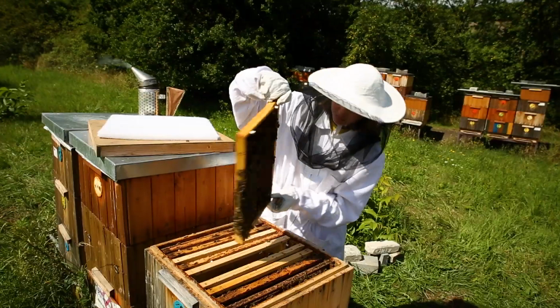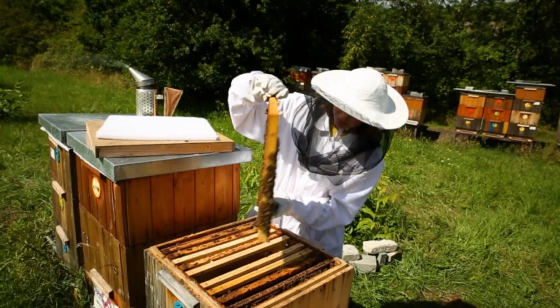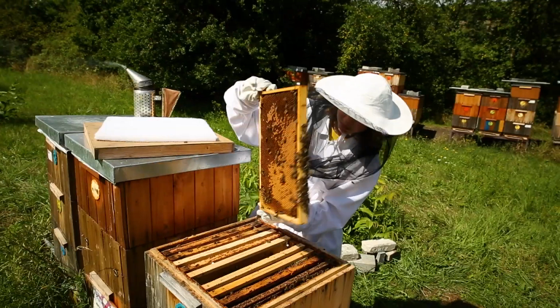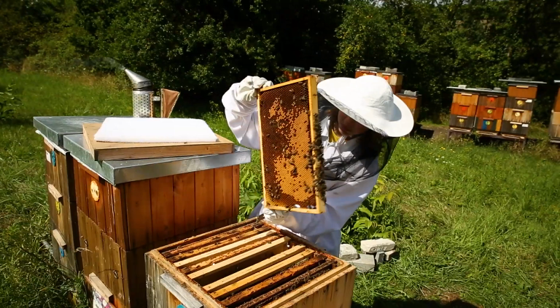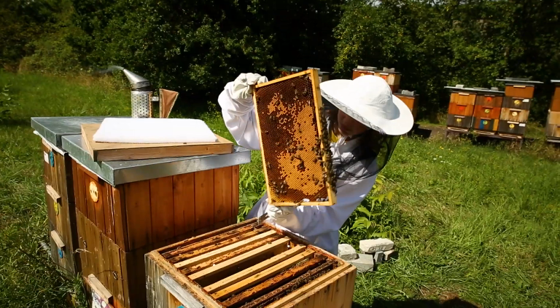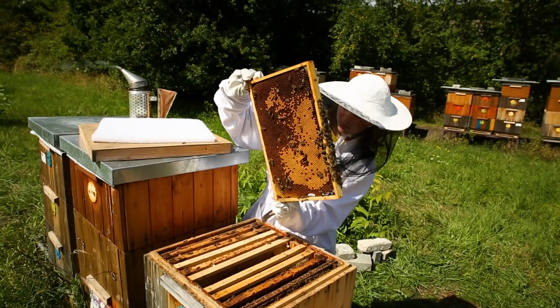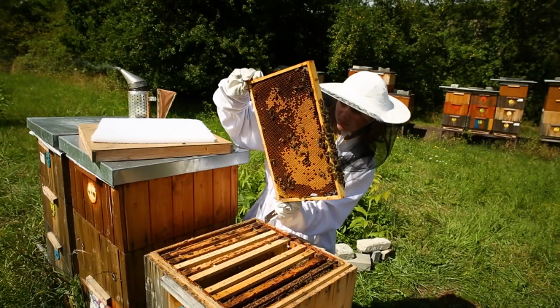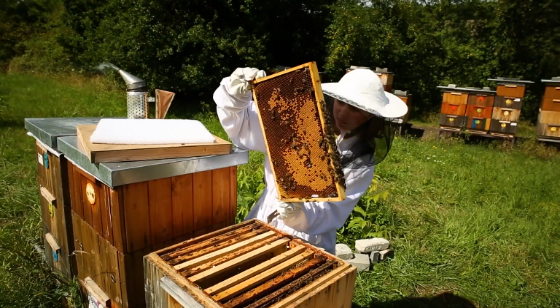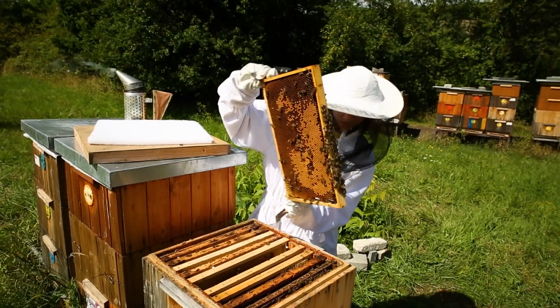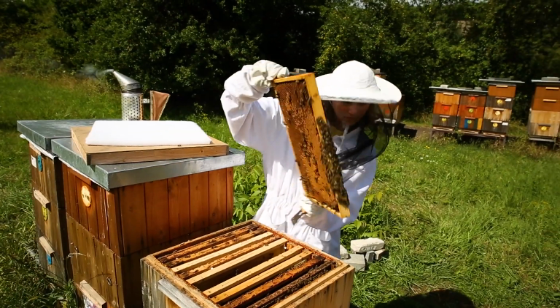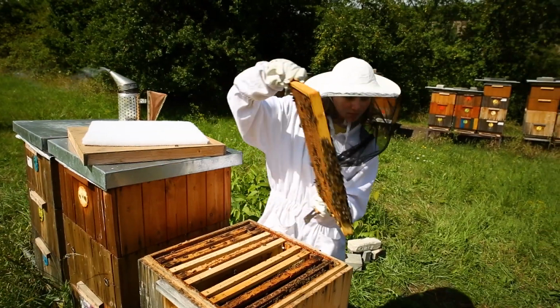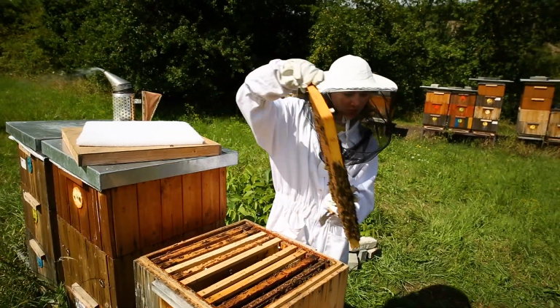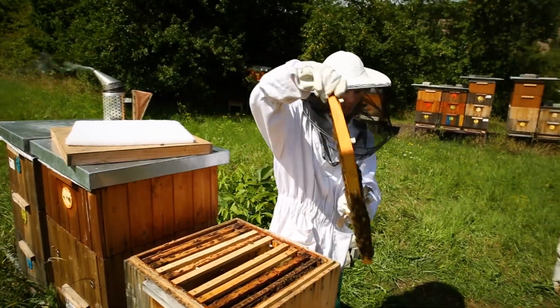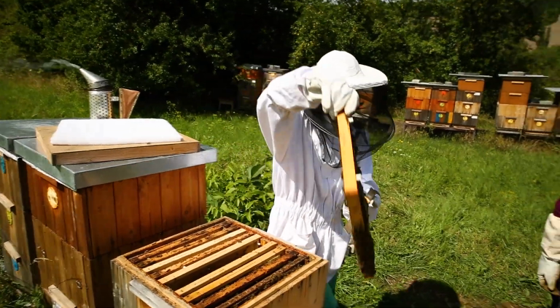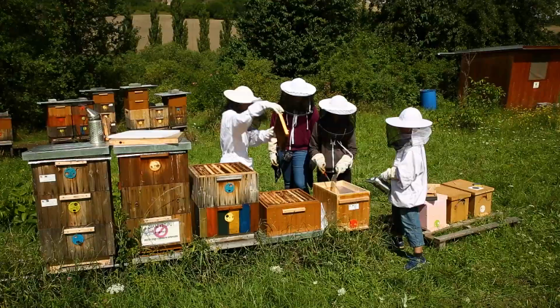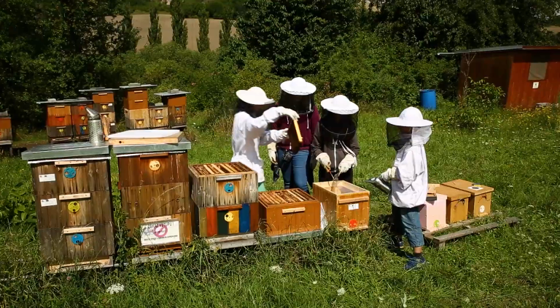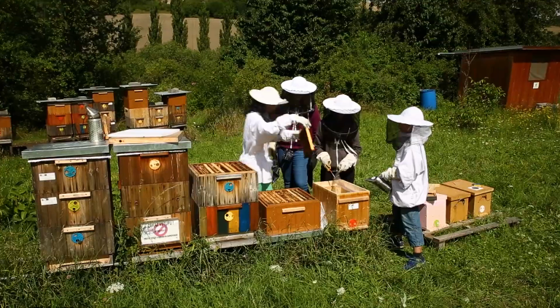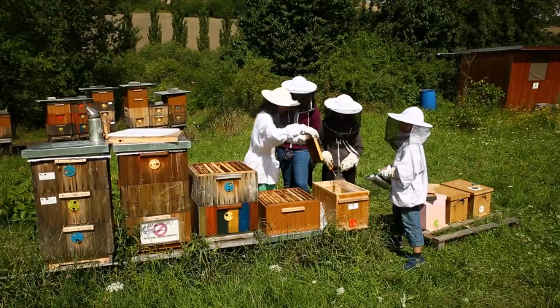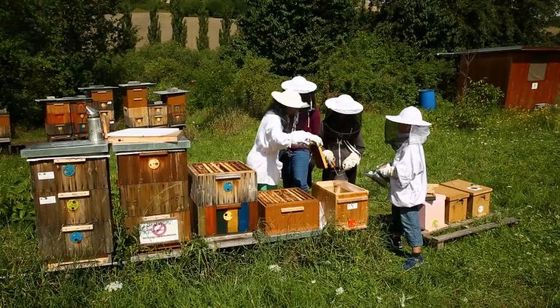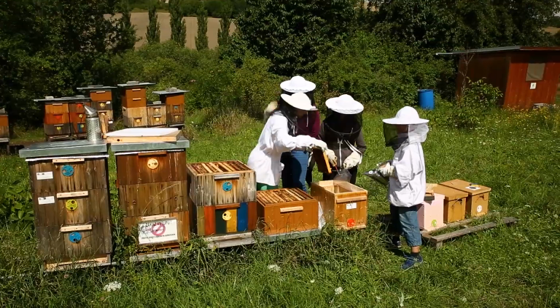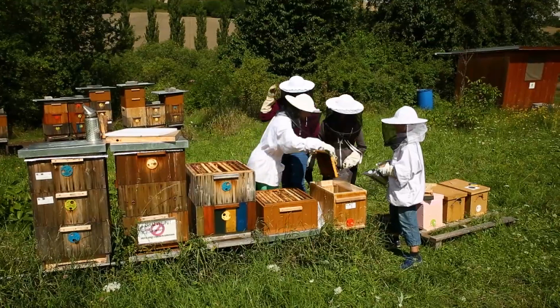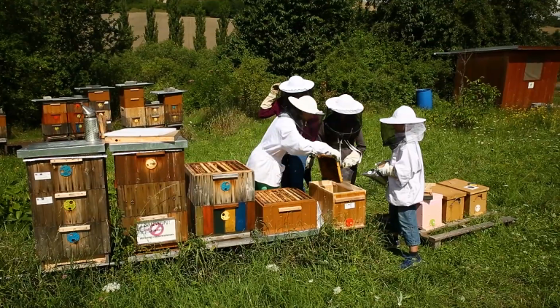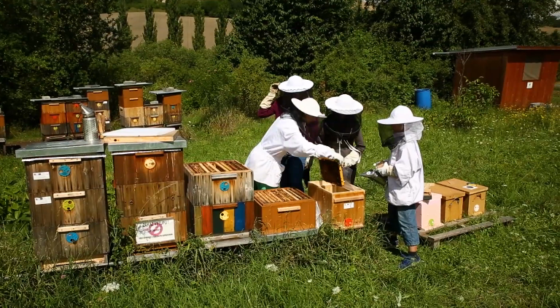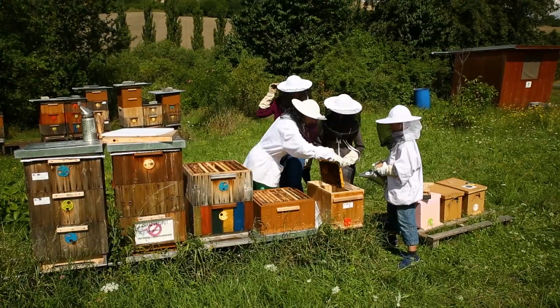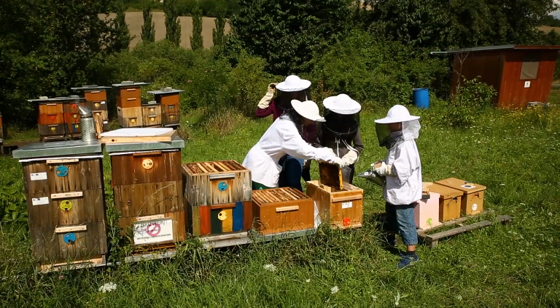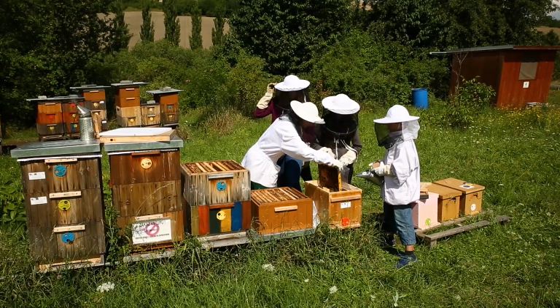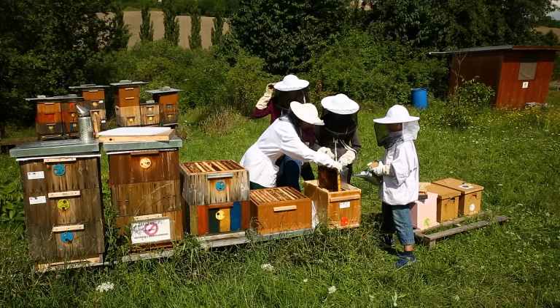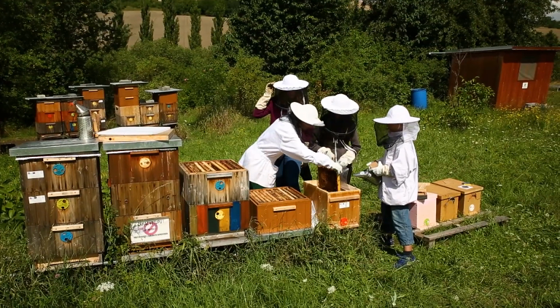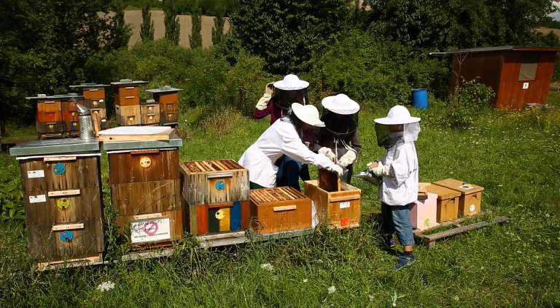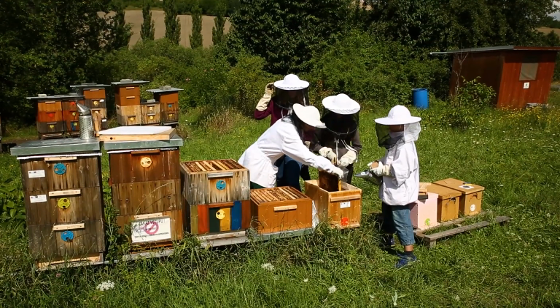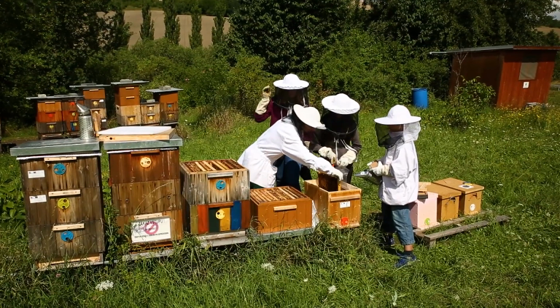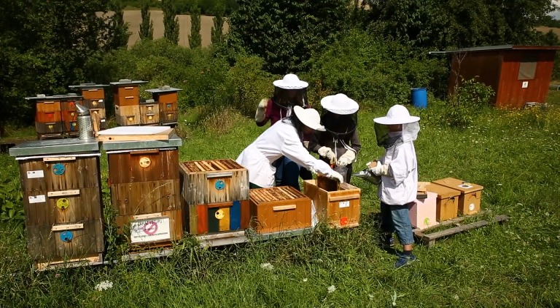We take a pollen comb, a honeycomb, and a brood comb from the mother hive to the nuke.